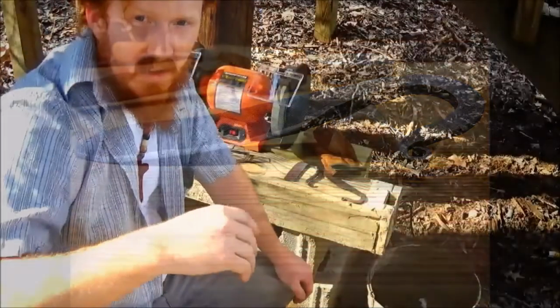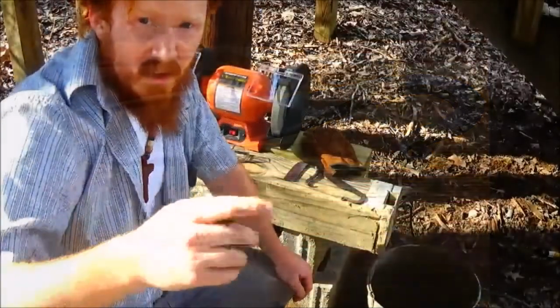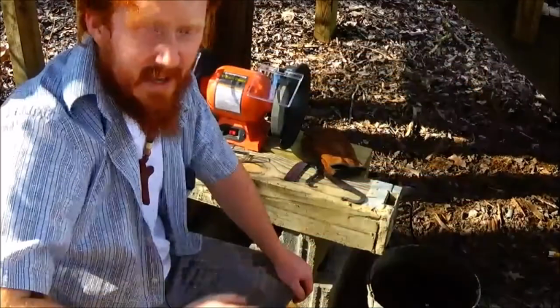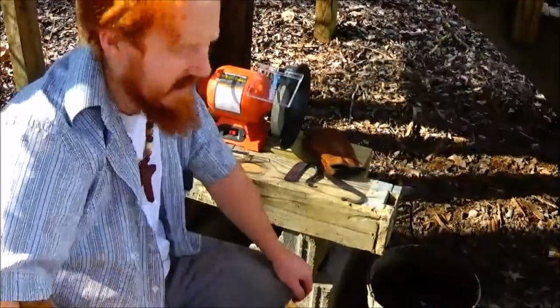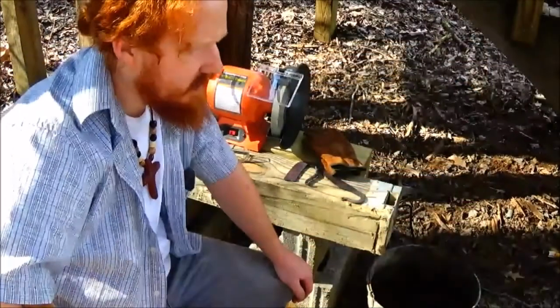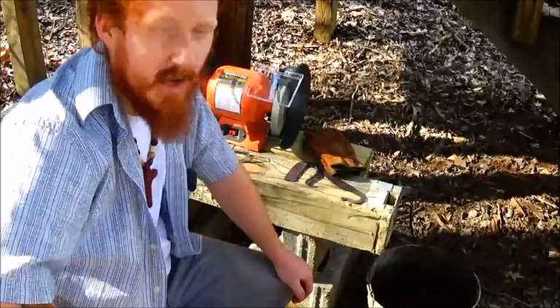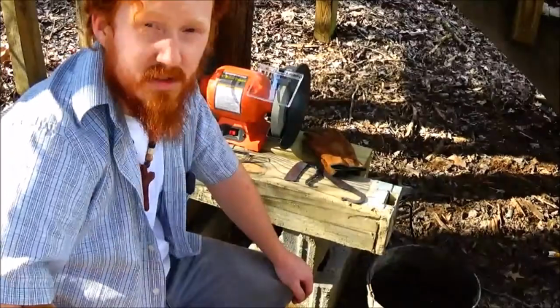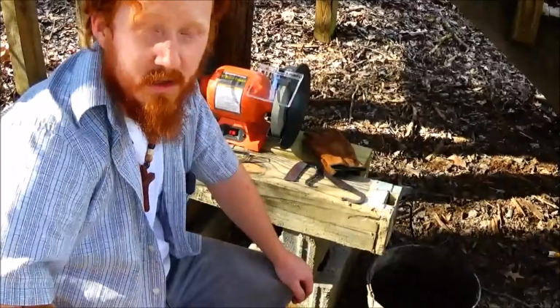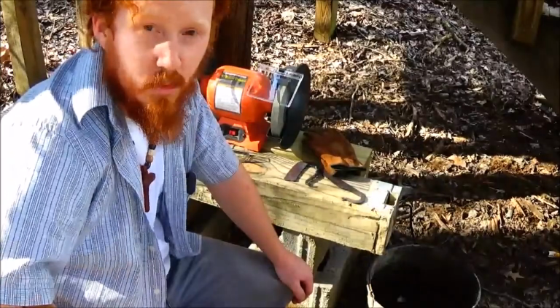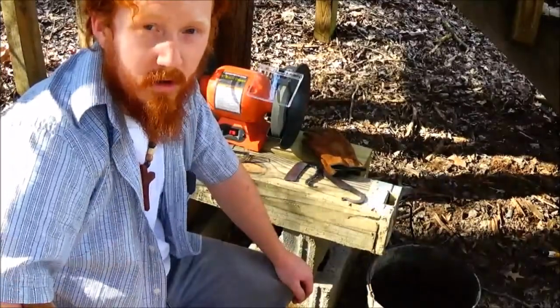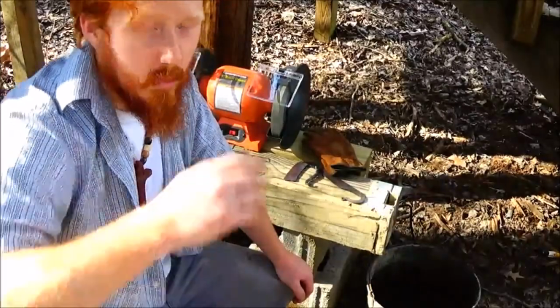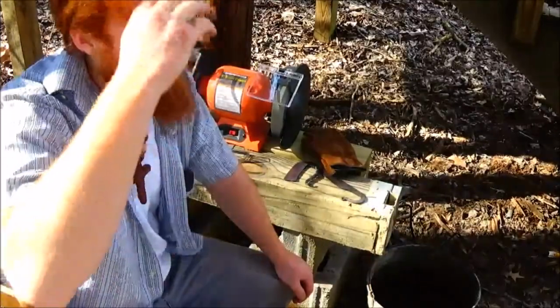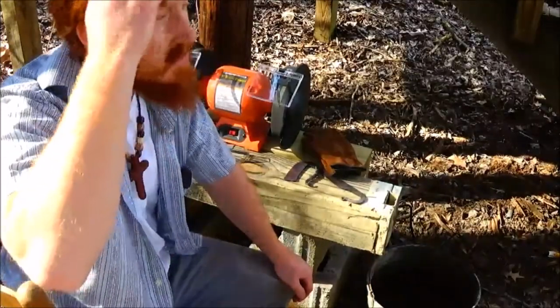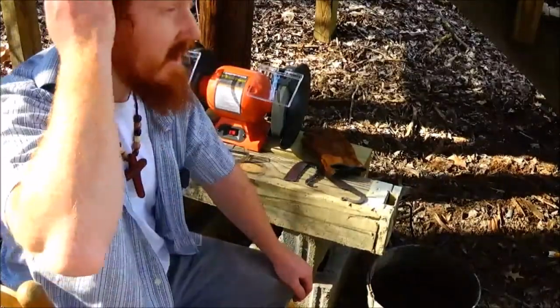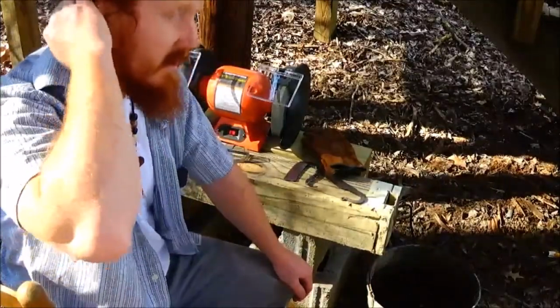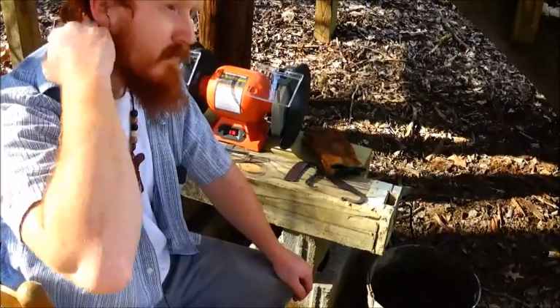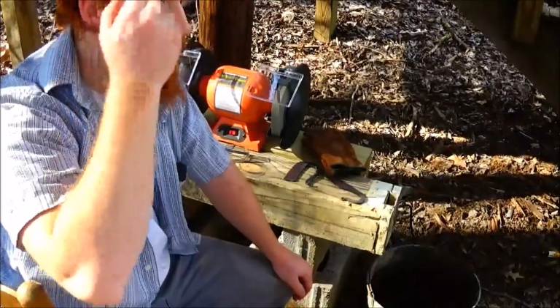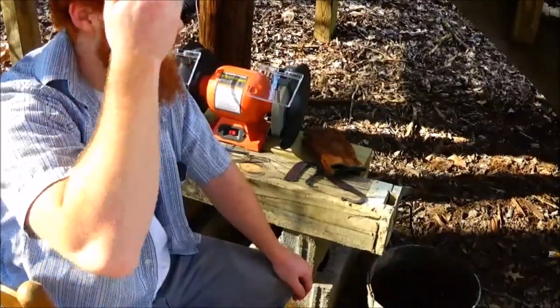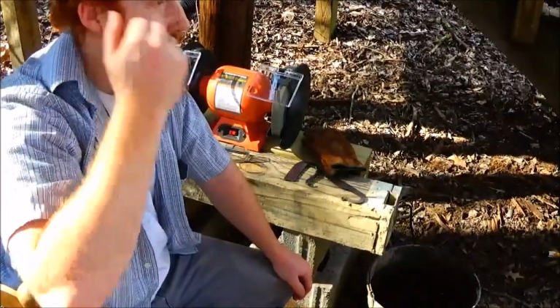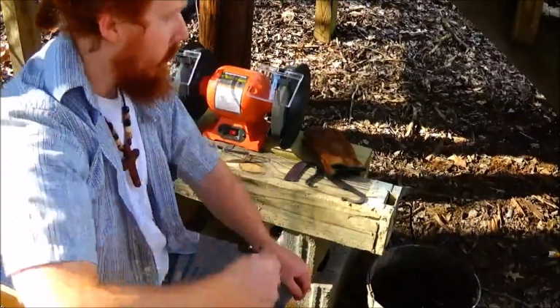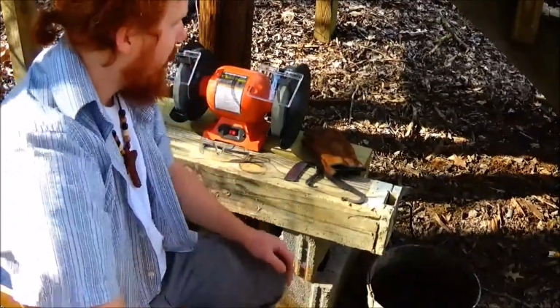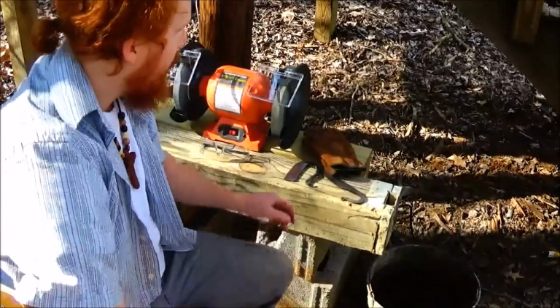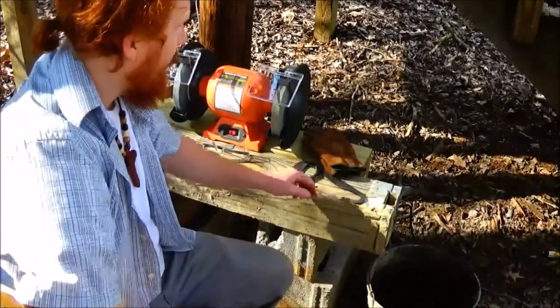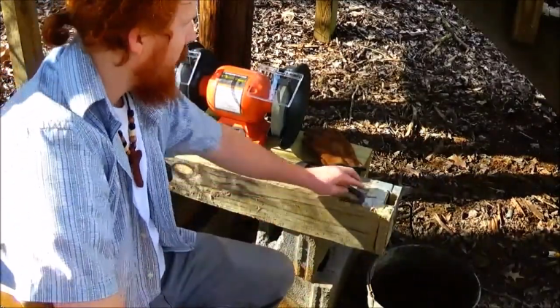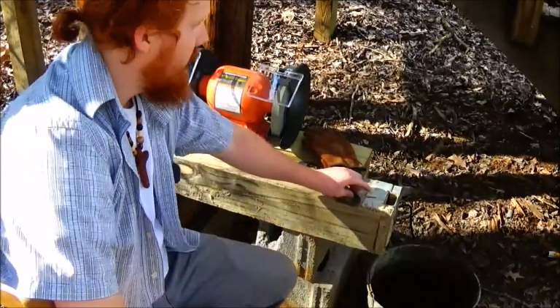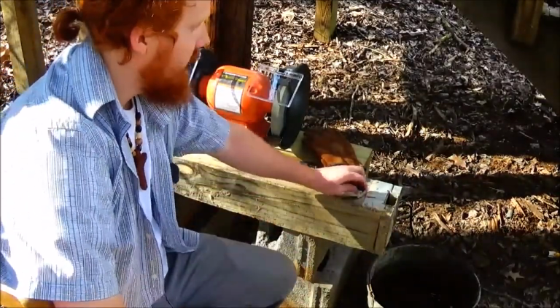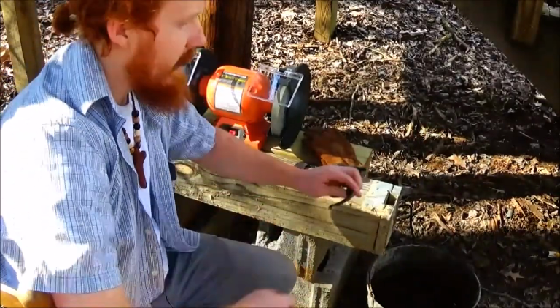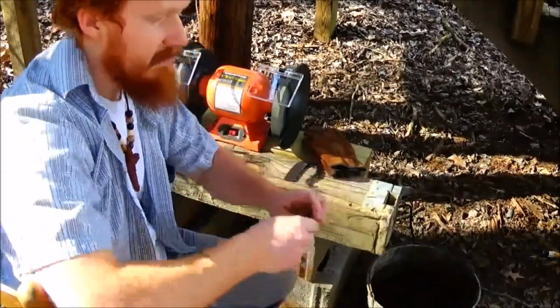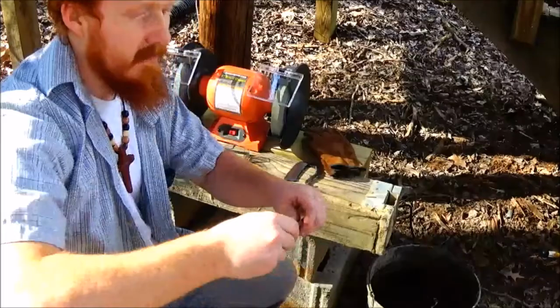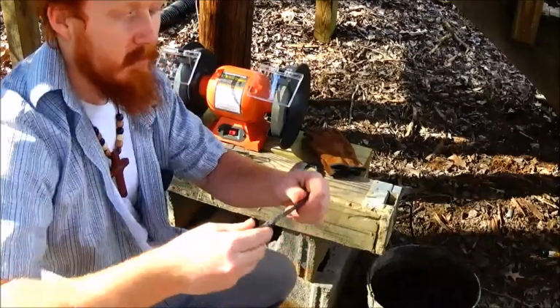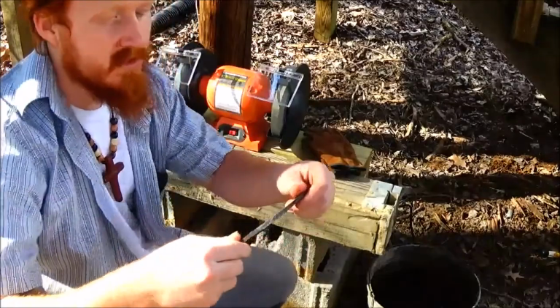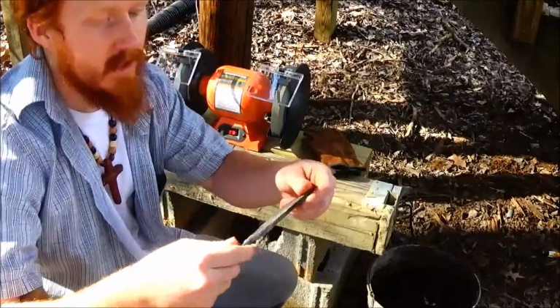Hey guys, Brad Wilson here with Wilderhart Wilderness, and today we're working on our knife once again.